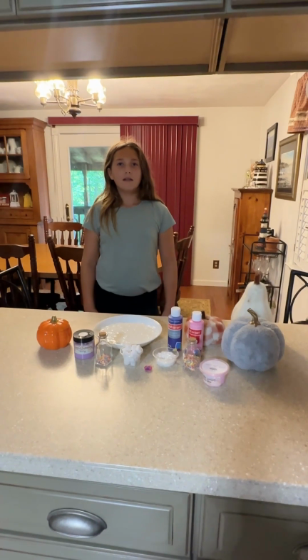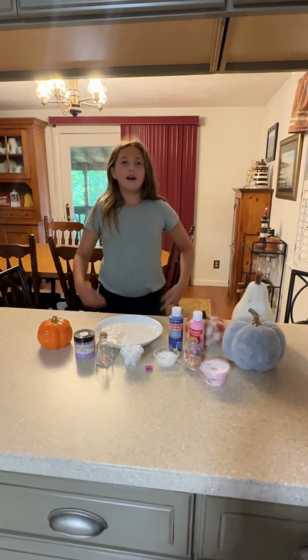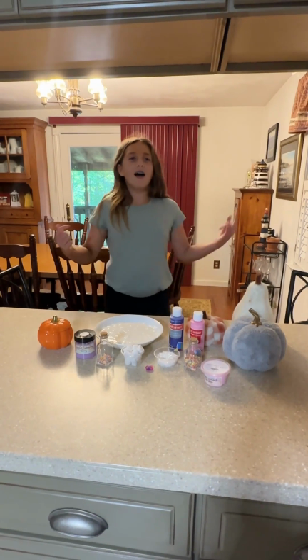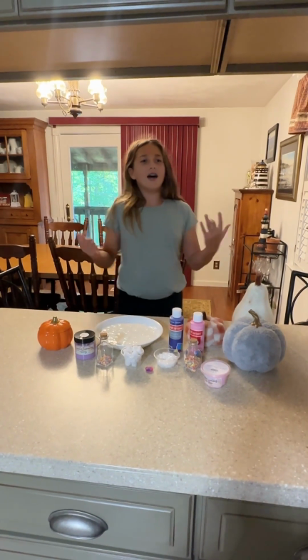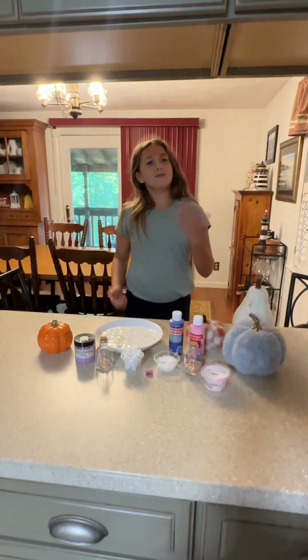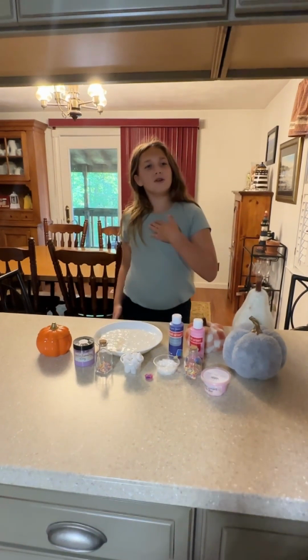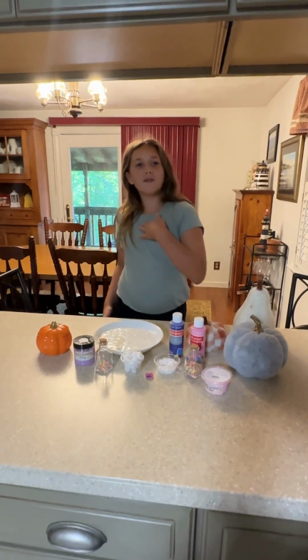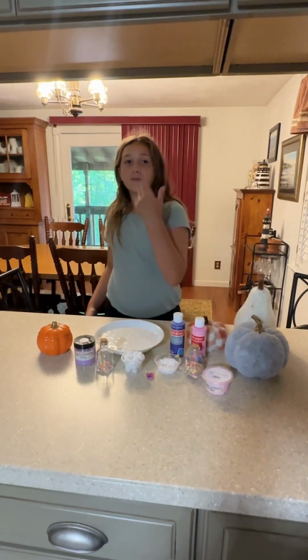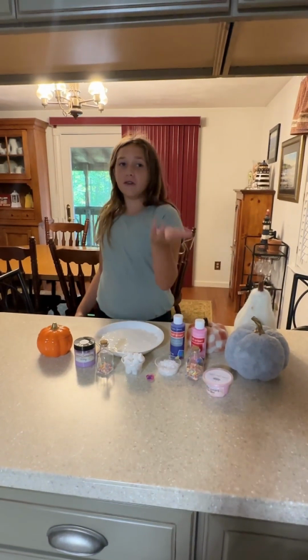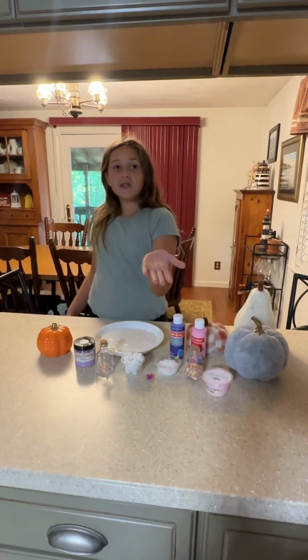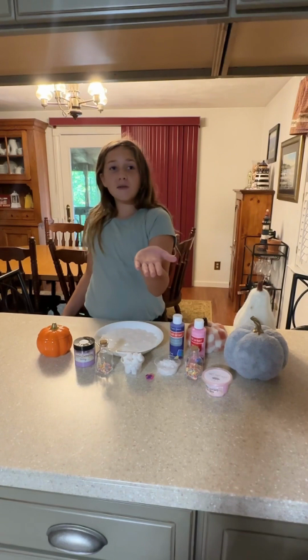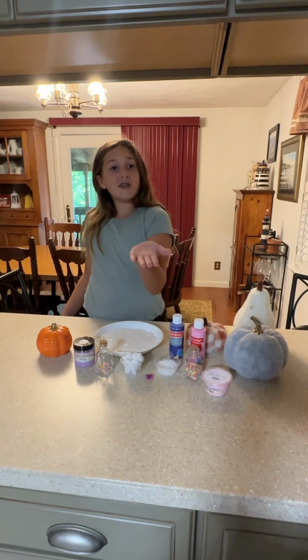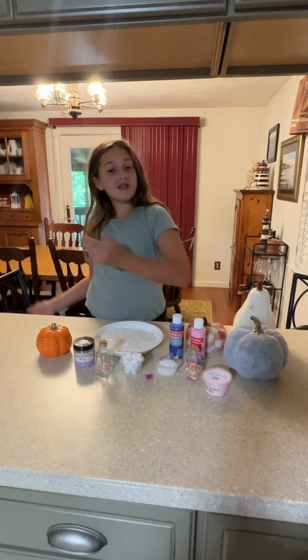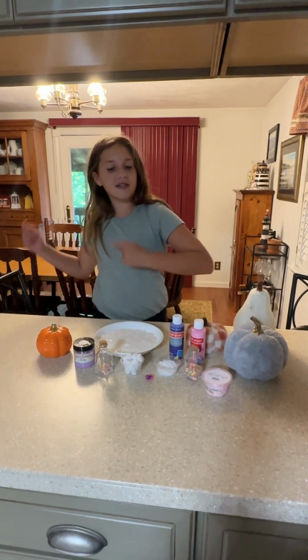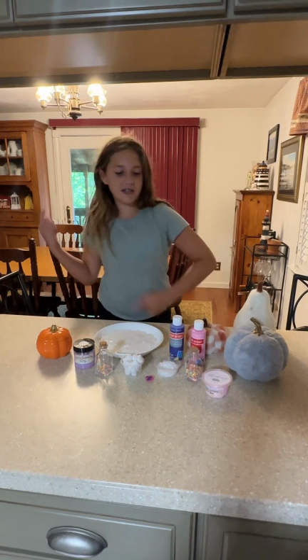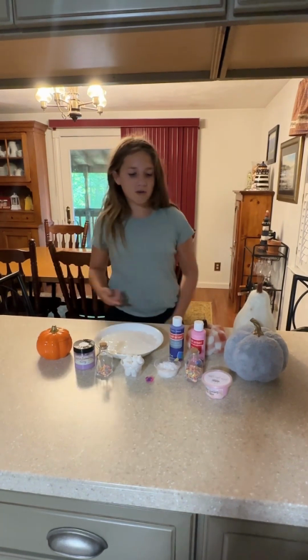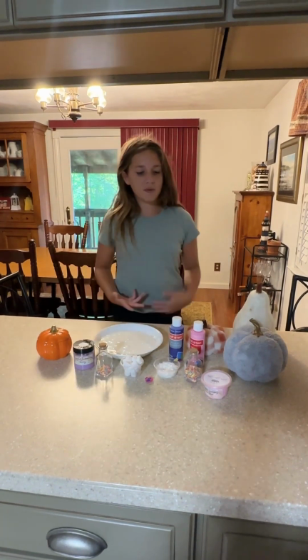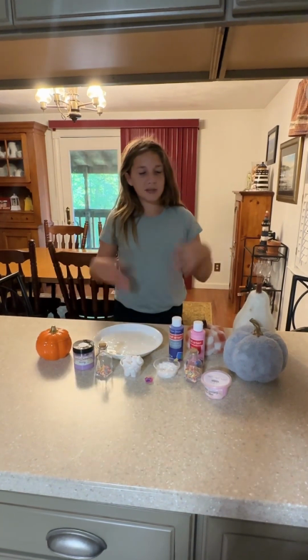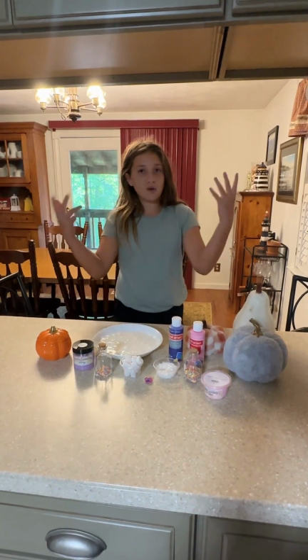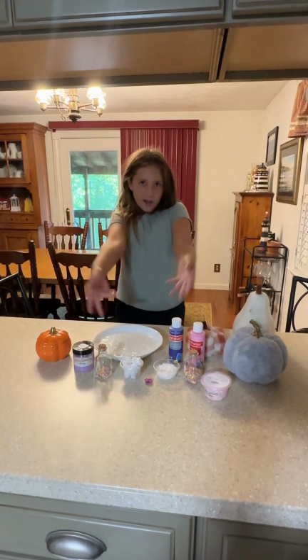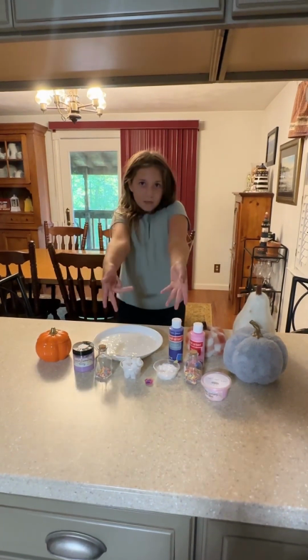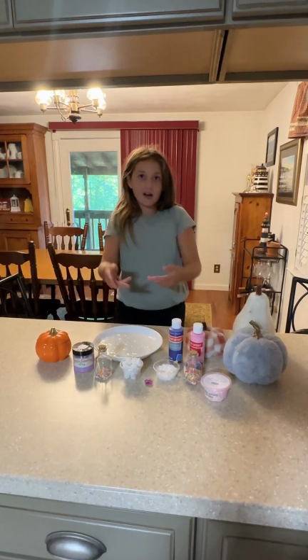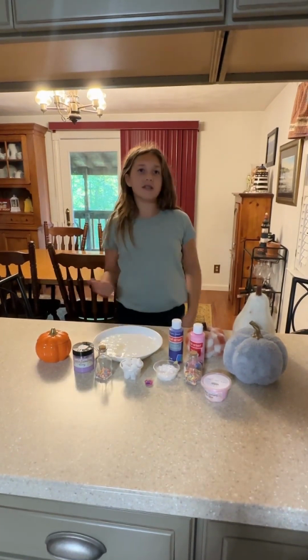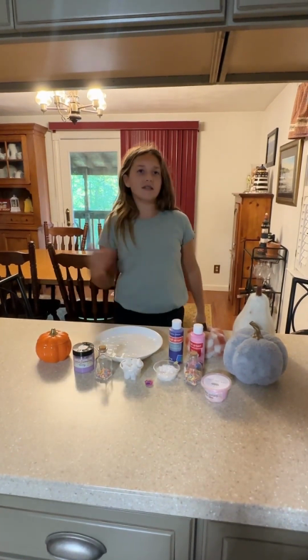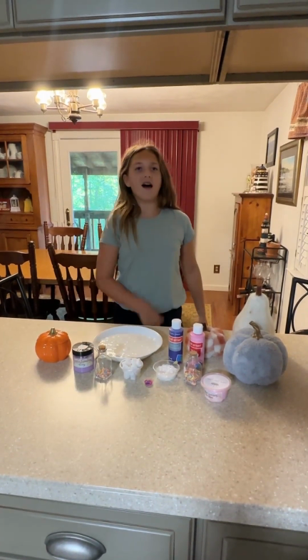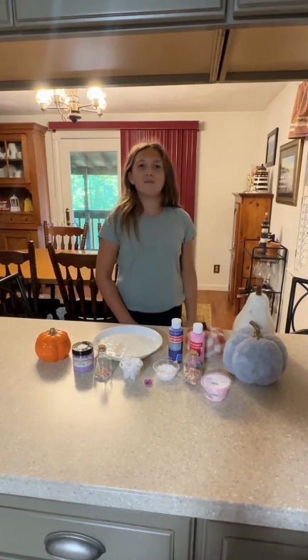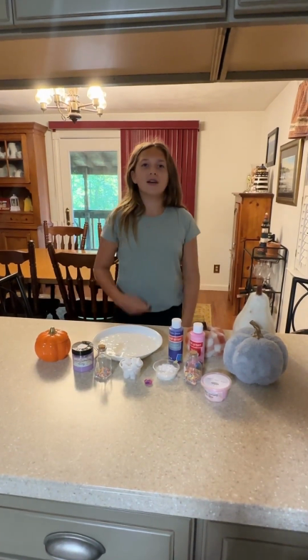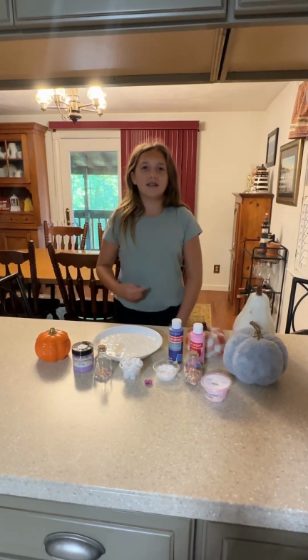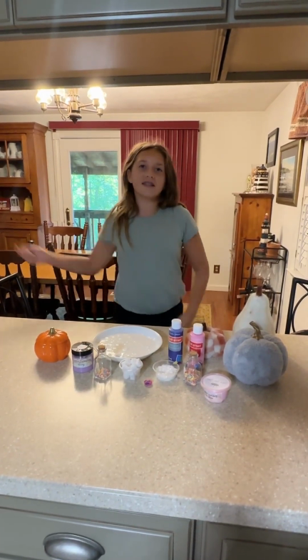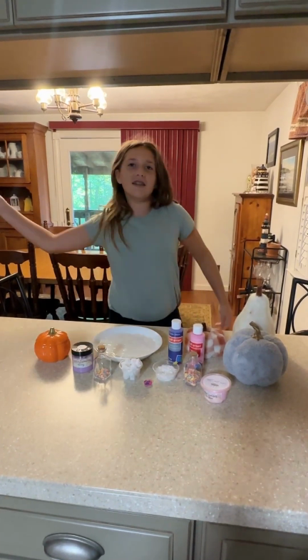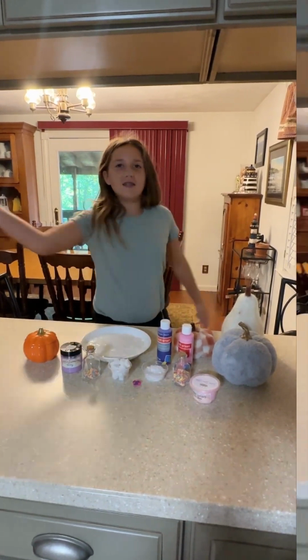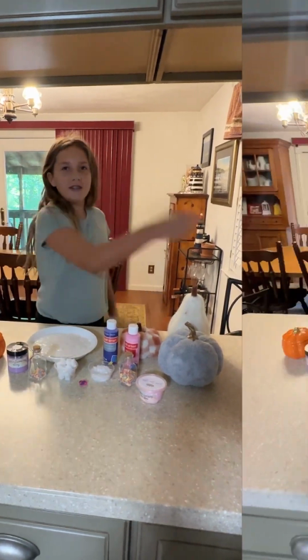Hi, I'm Sylvia from Silver Slime Station and today we'll be mixing random stuff into slime. Let's get into it!